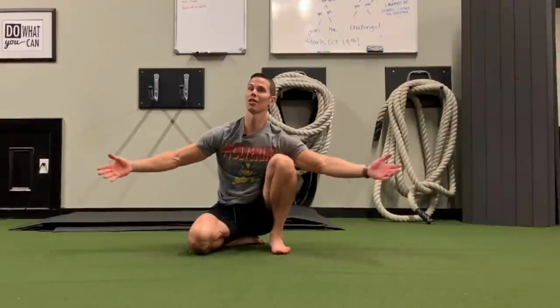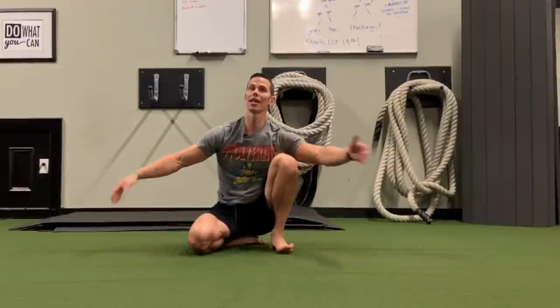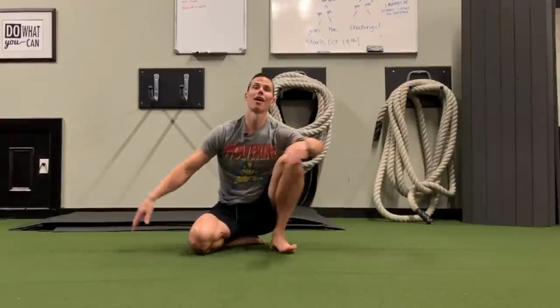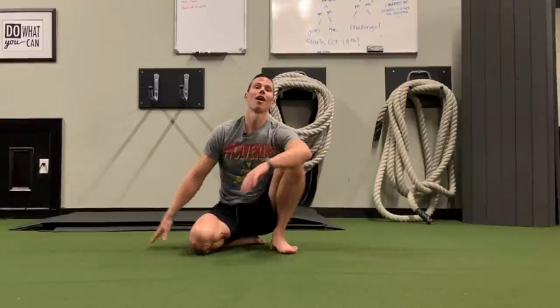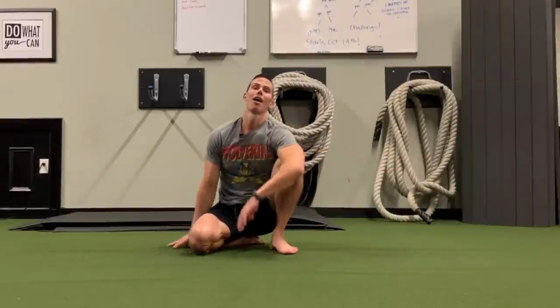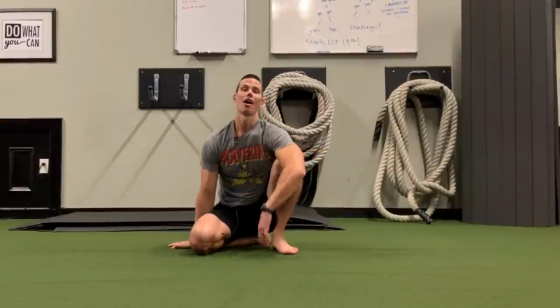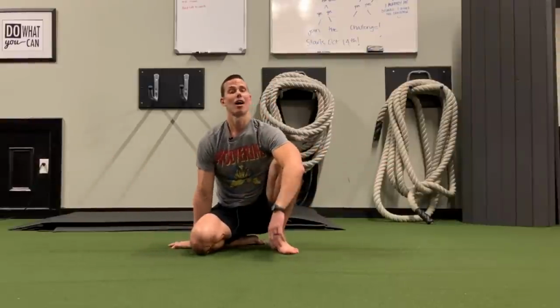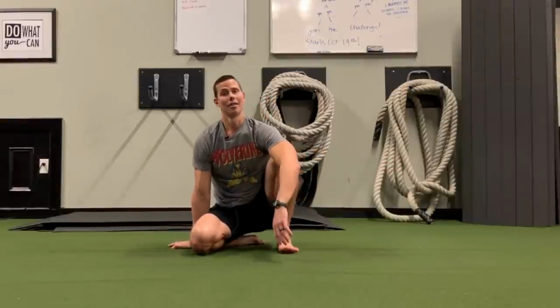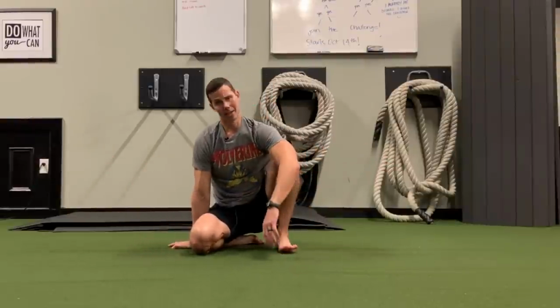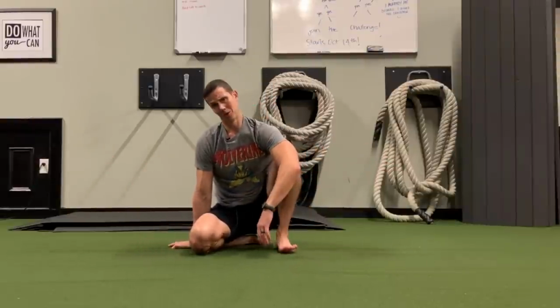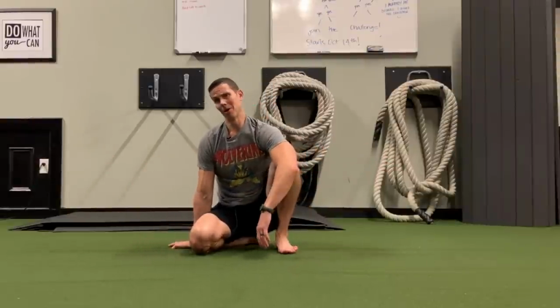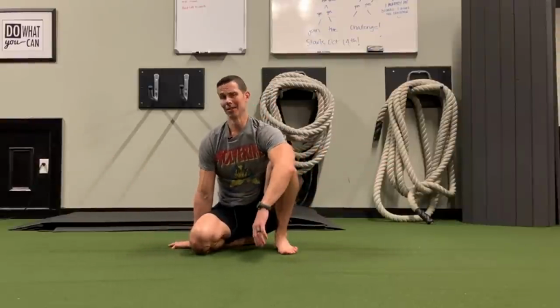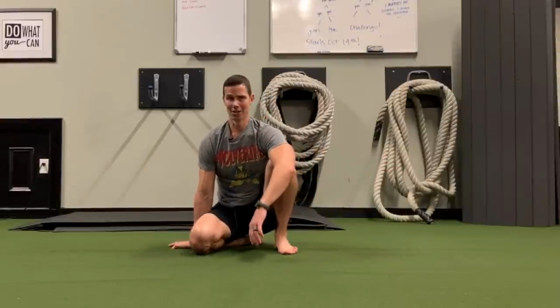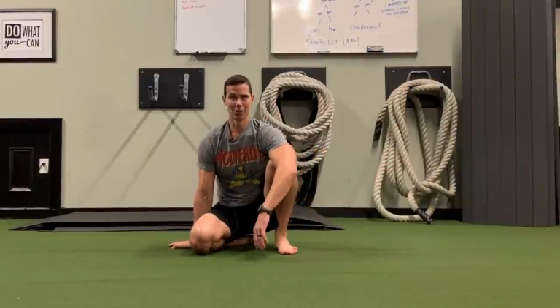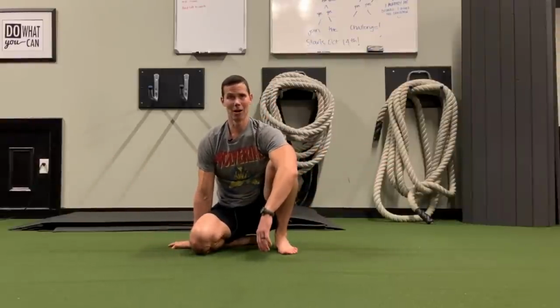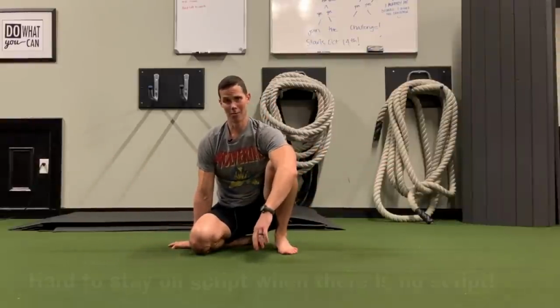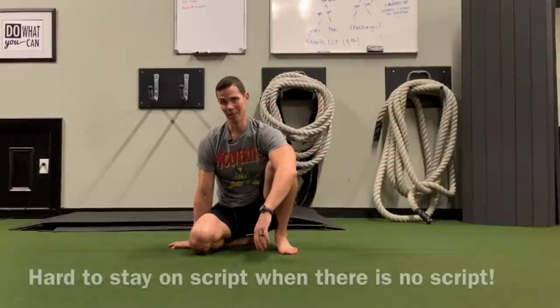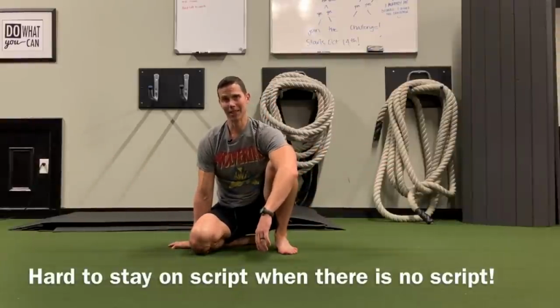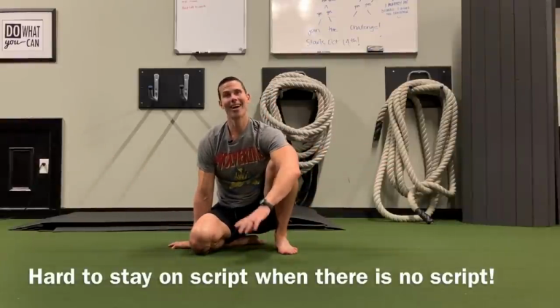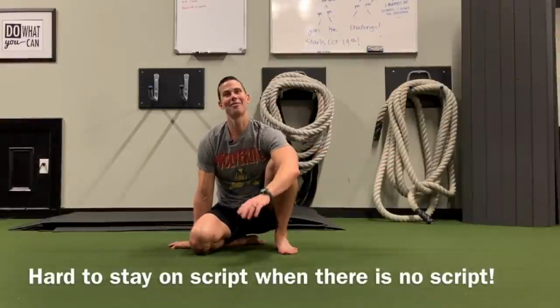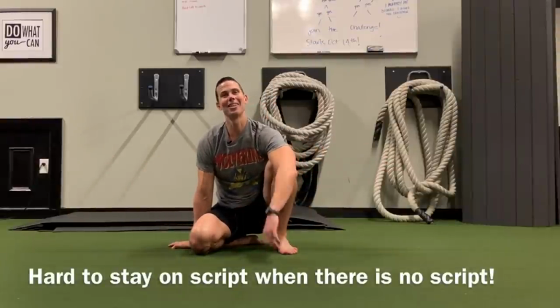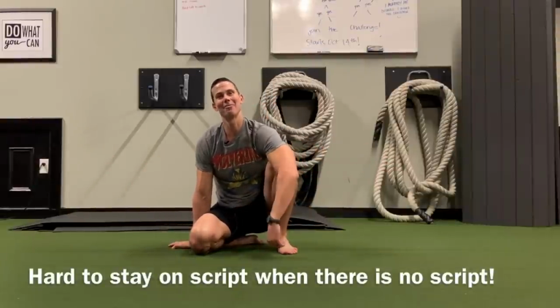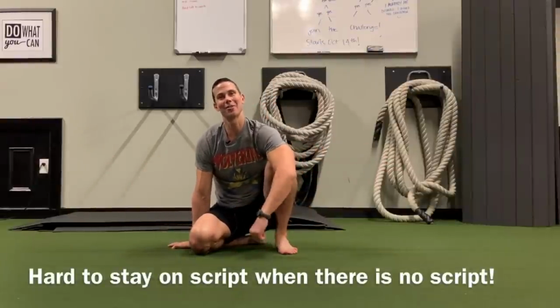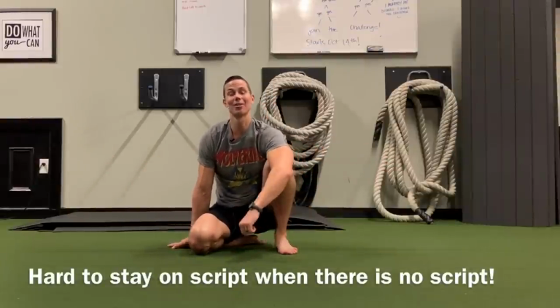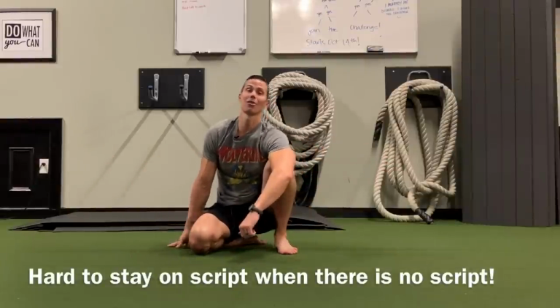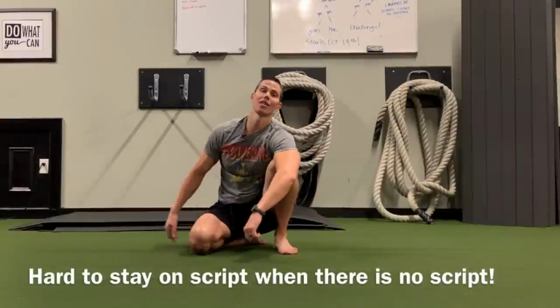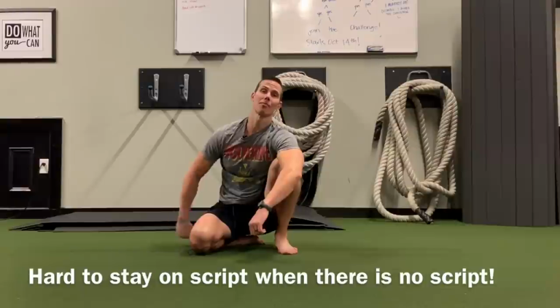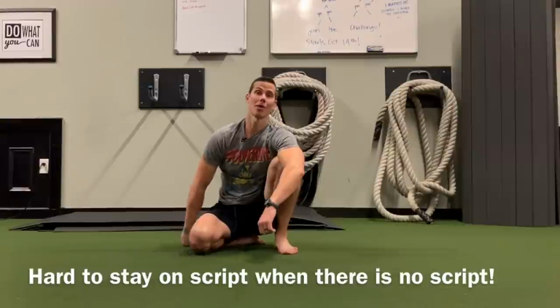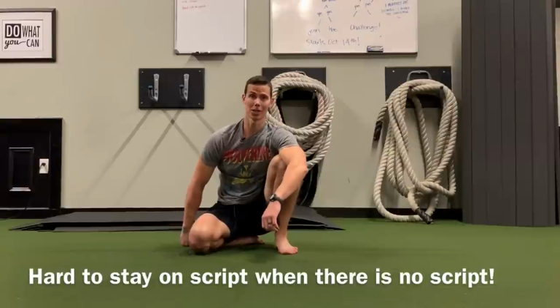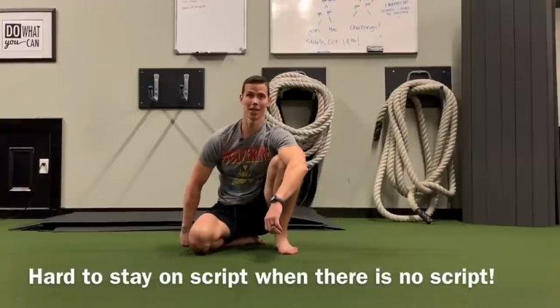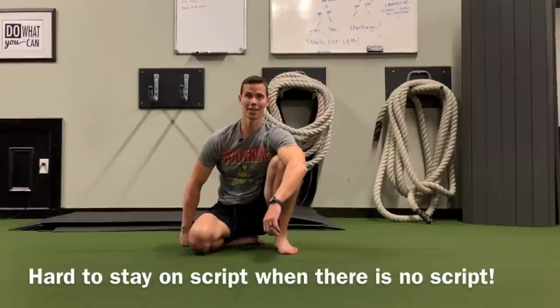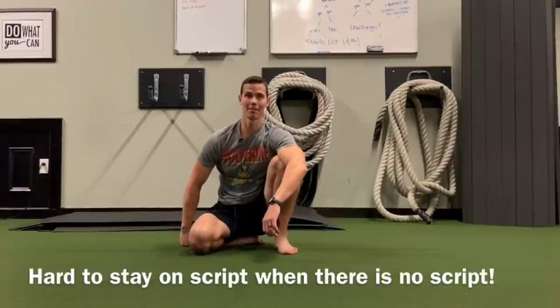Thanks for paying attention to my rambling. I'm Tim with Original Strength and we'll see you next time.